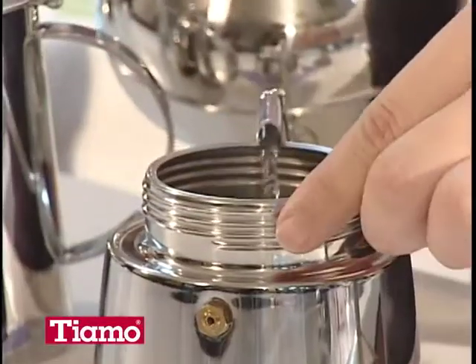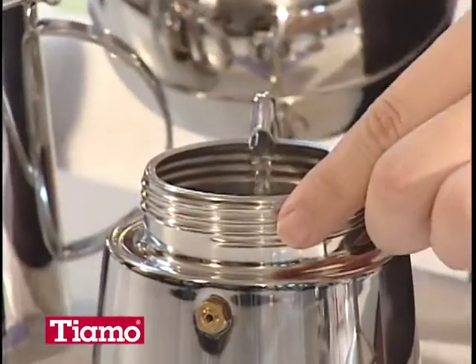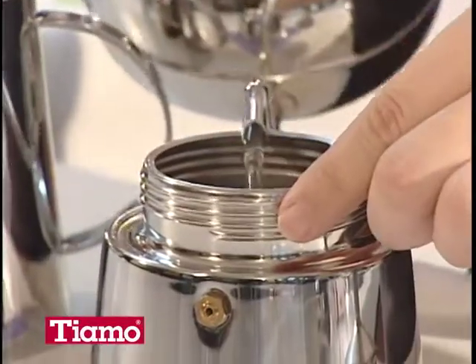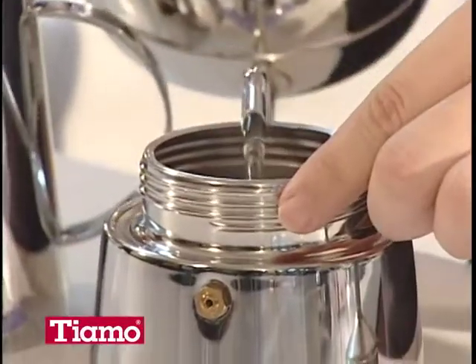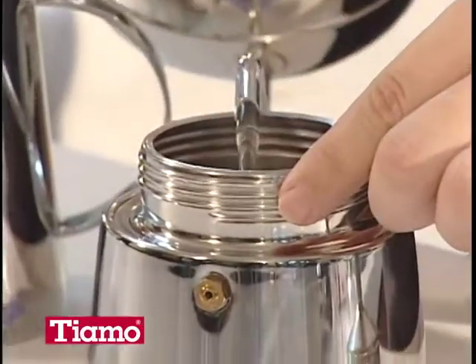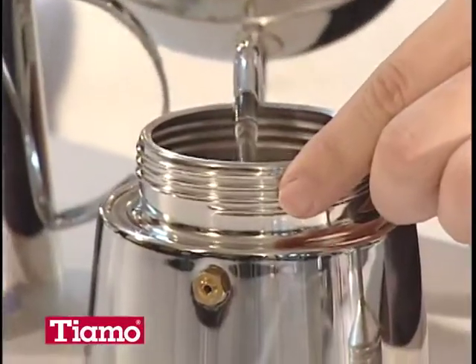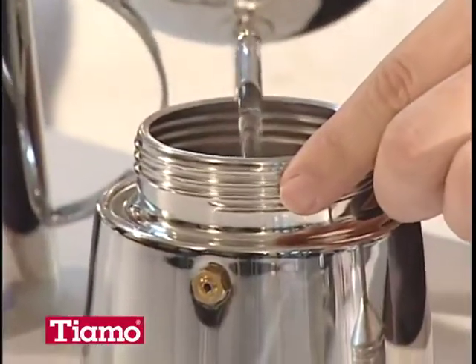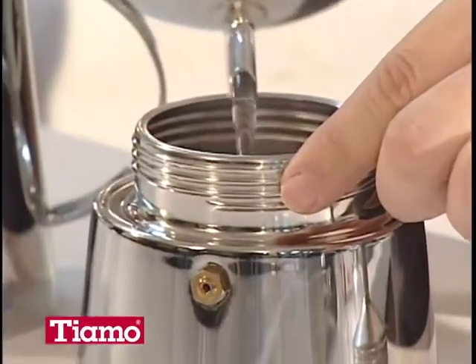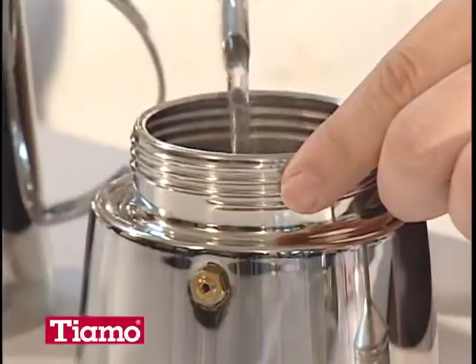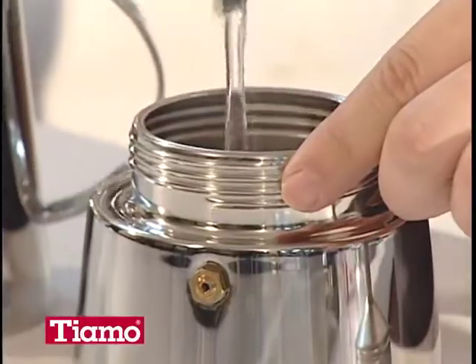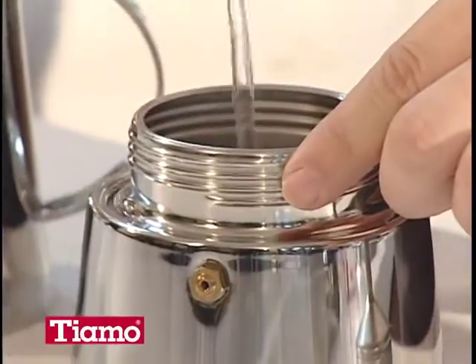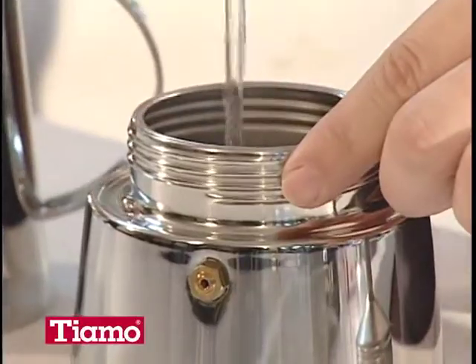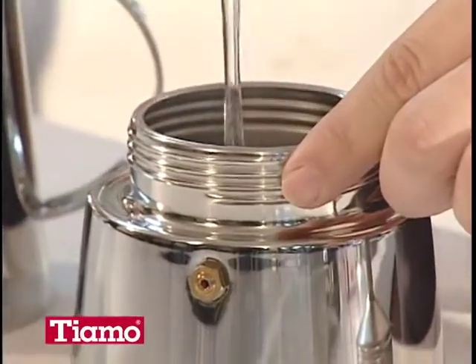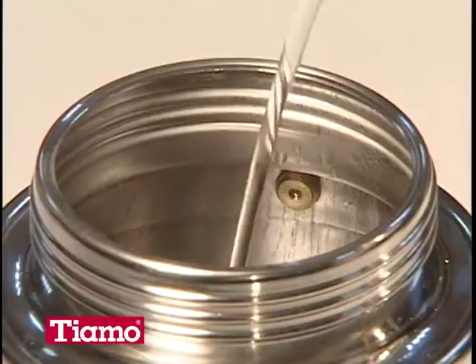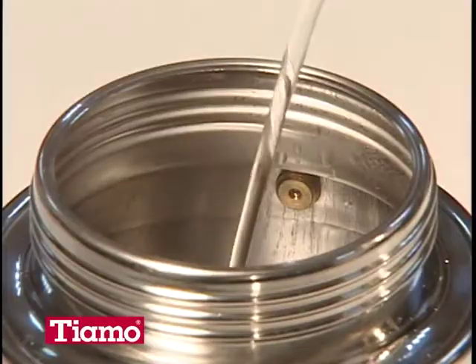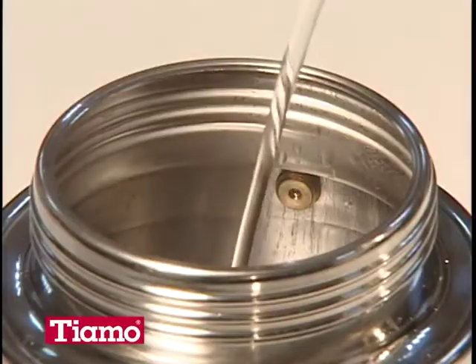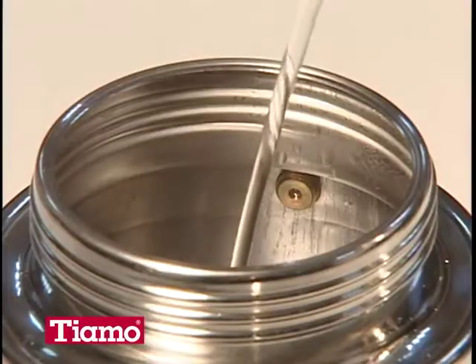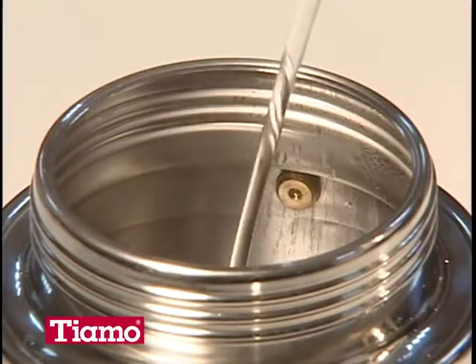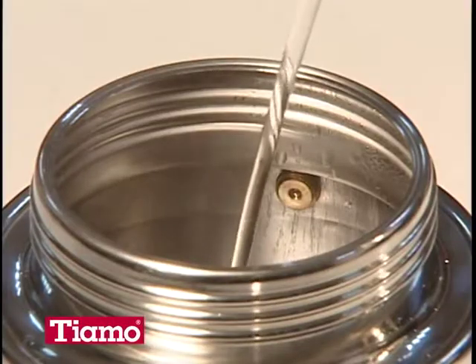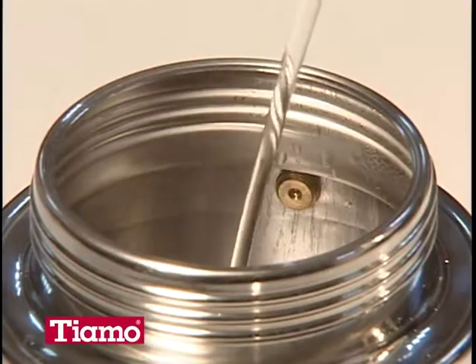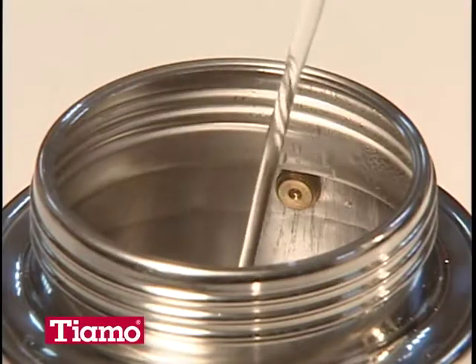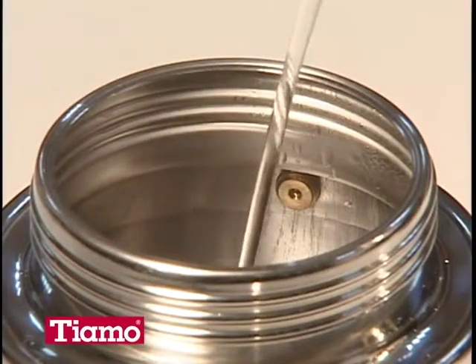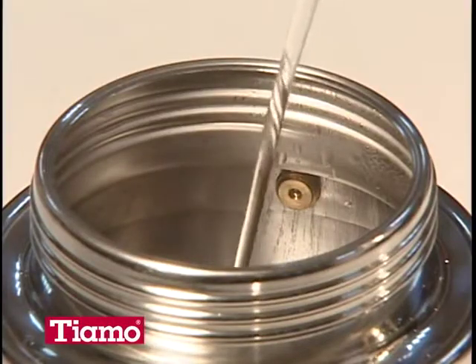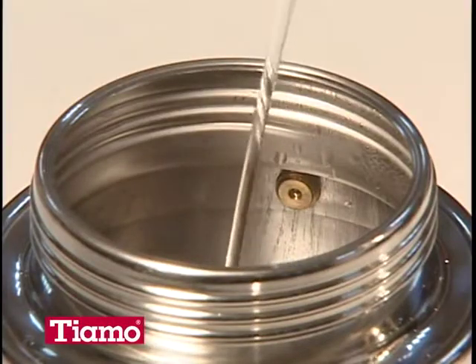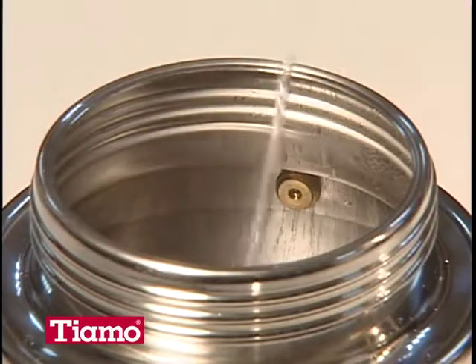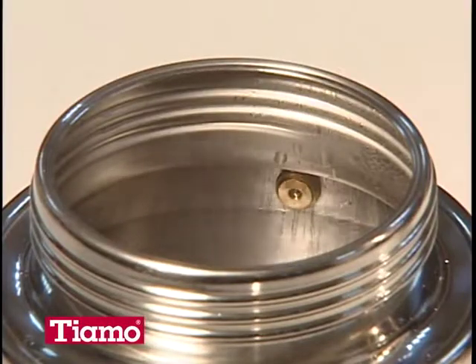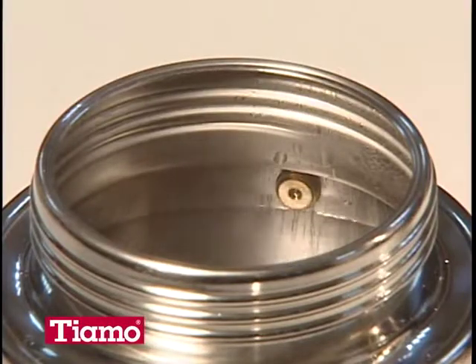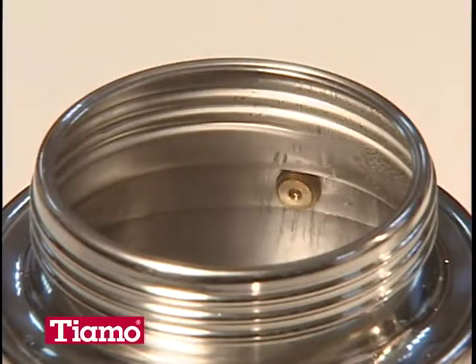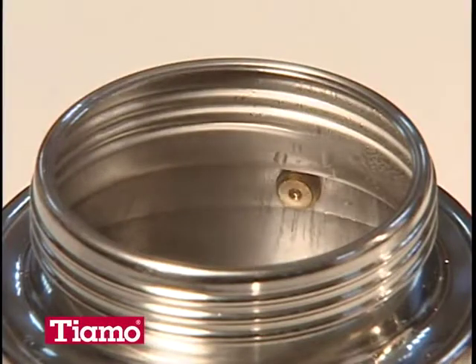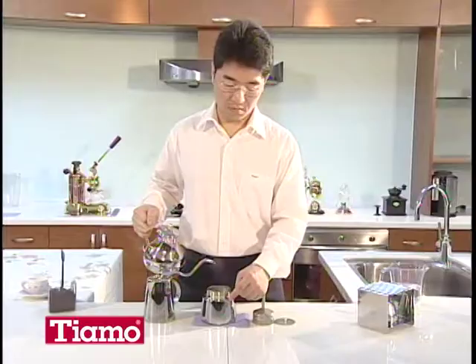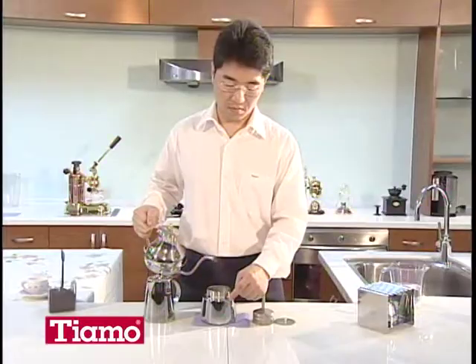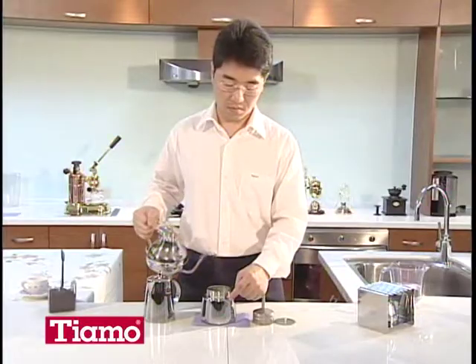Pour hot water into the lower pot. Make sure that the water level is always lower than the safety valve.